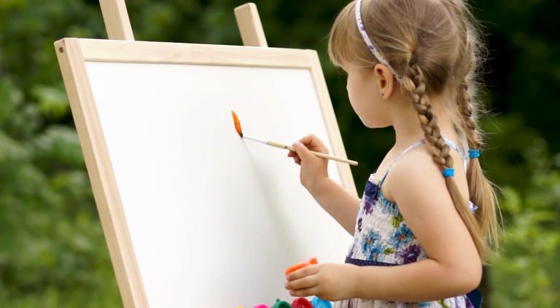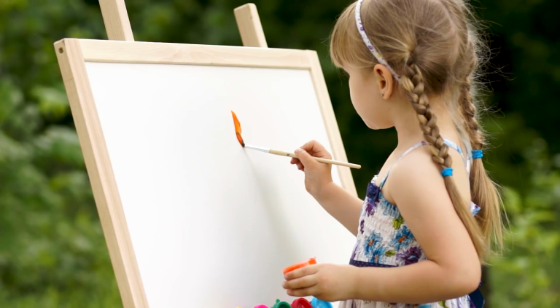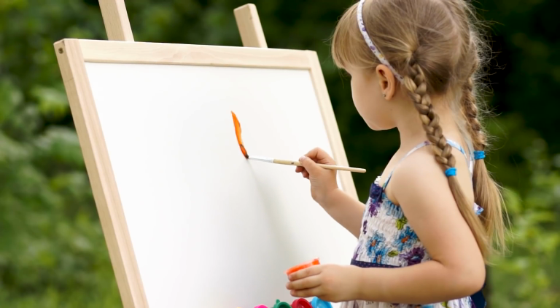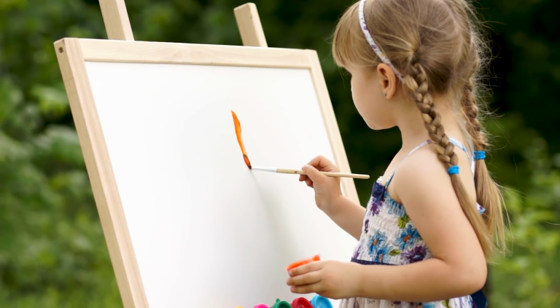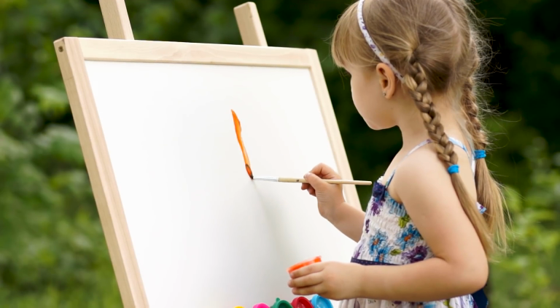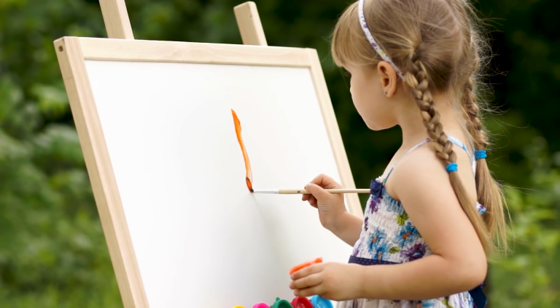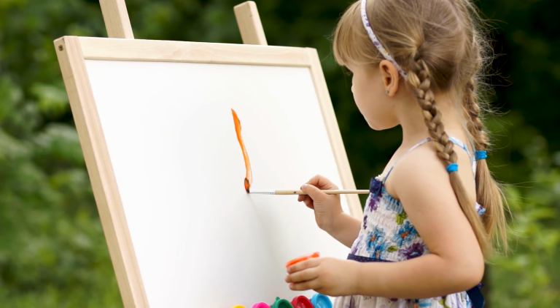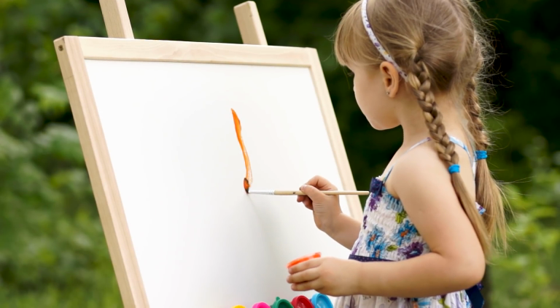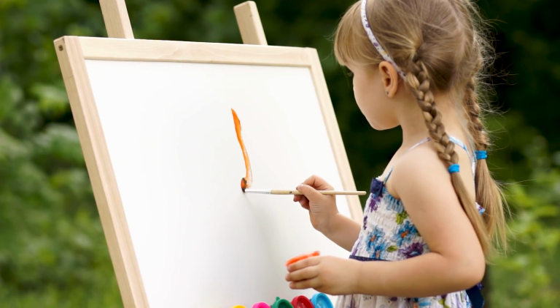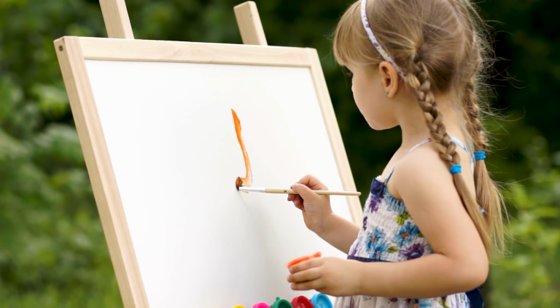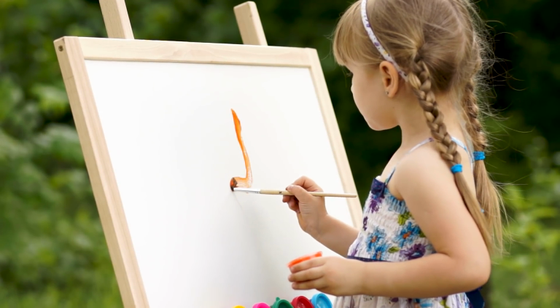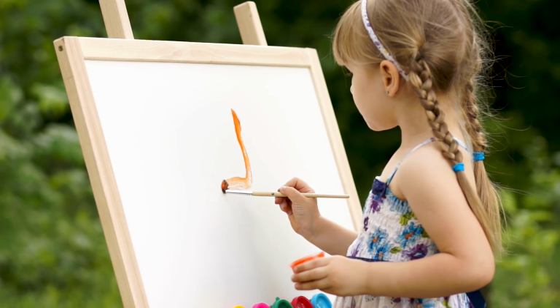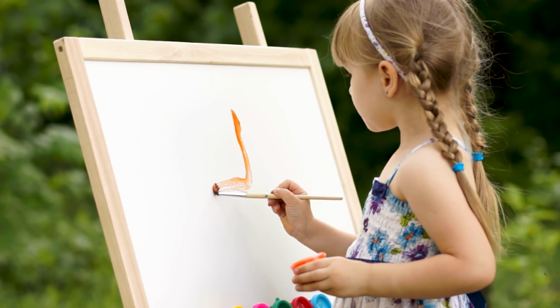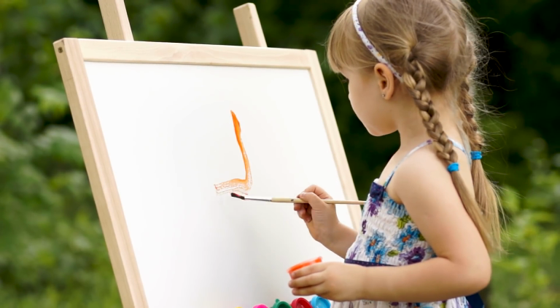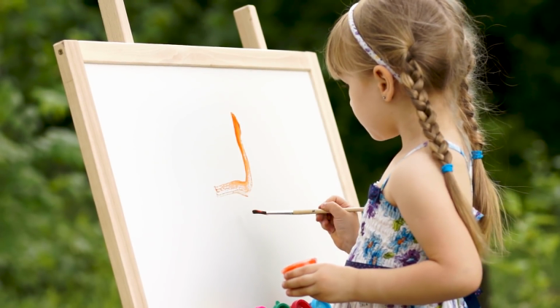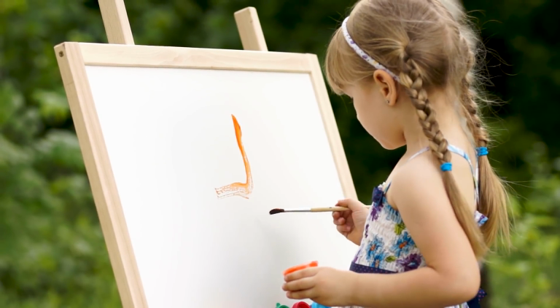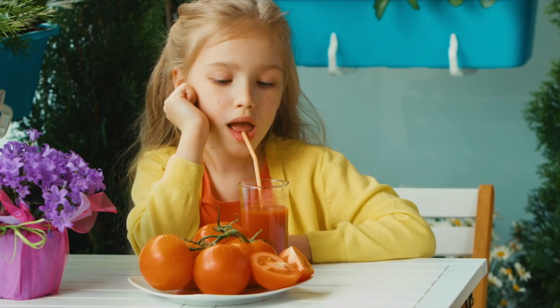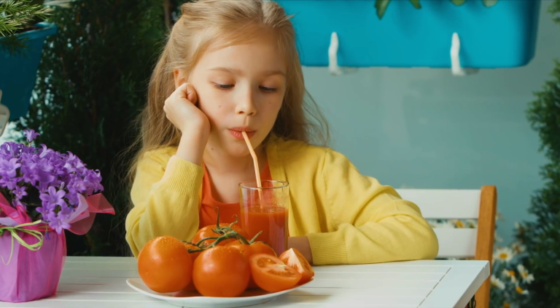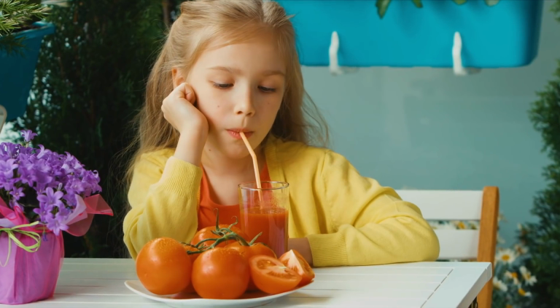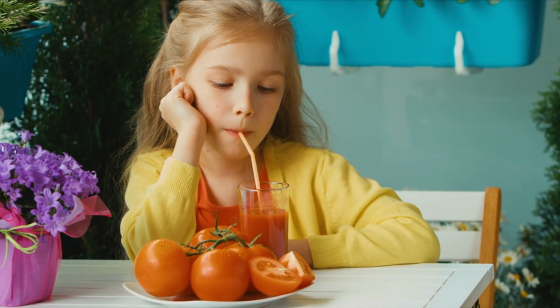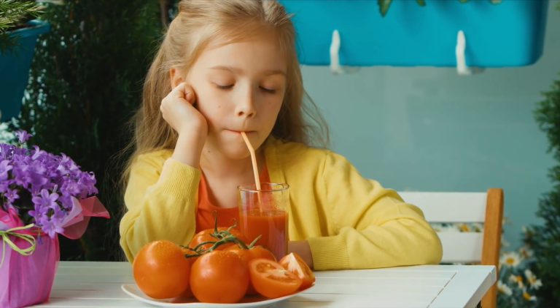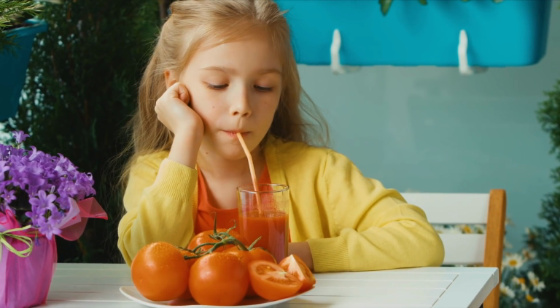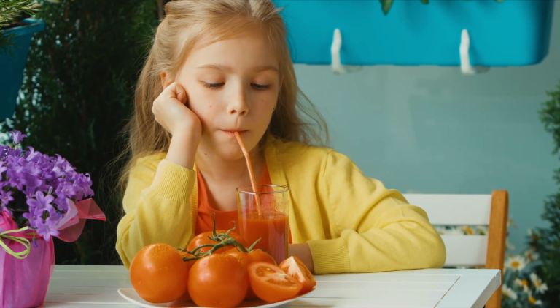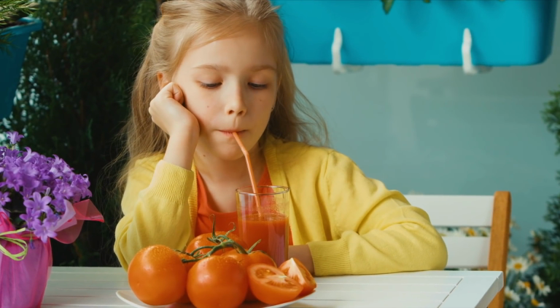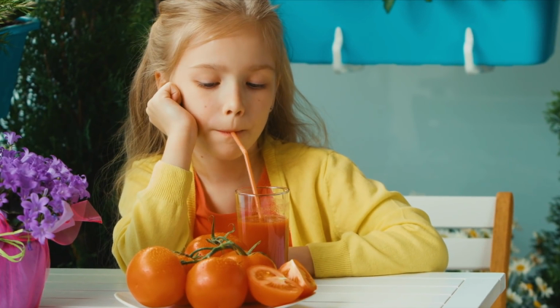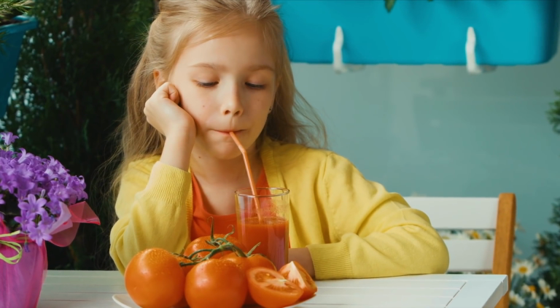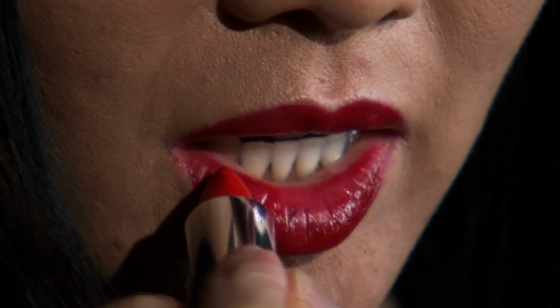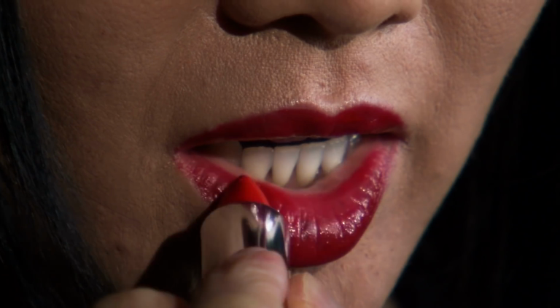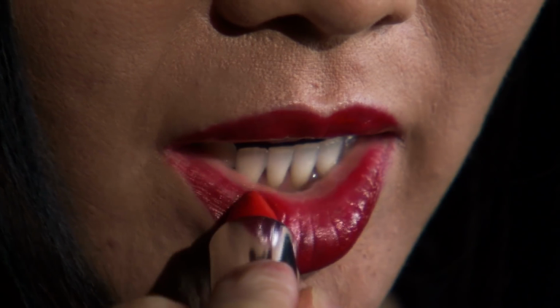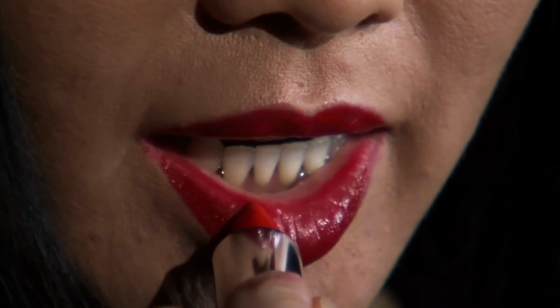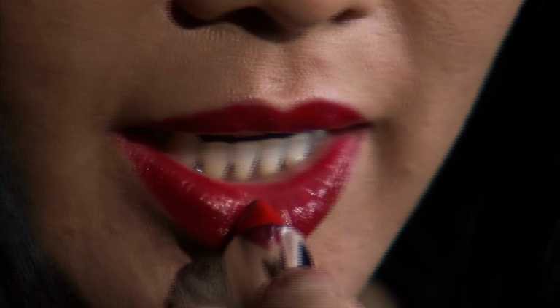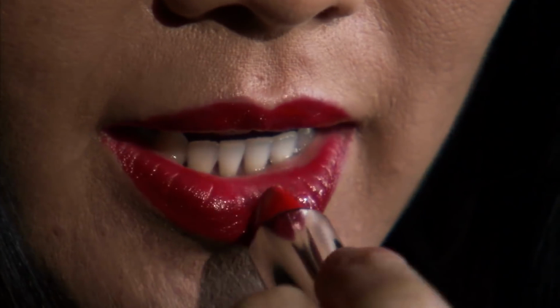Today, new synthetic dyes have supplanted its use in many areas. You'll find it as a red colorant in many food products, as well as lipstick.